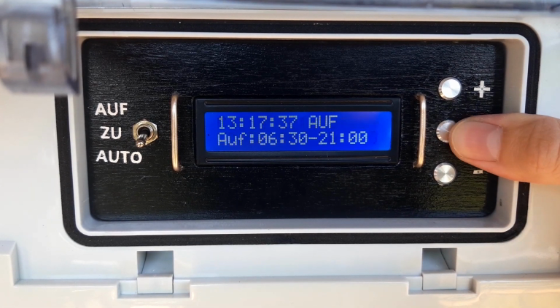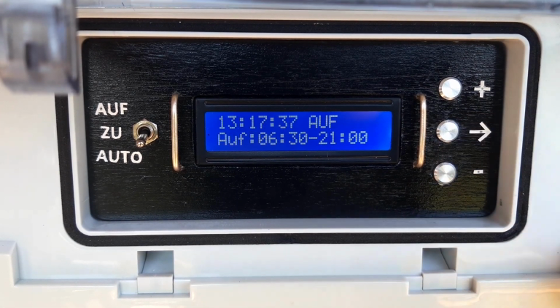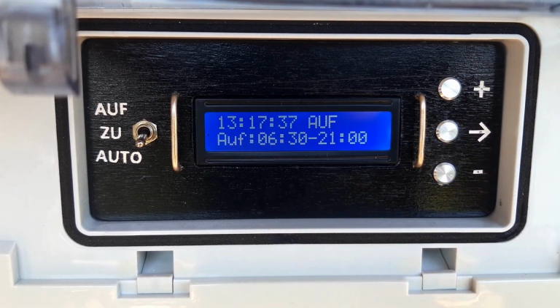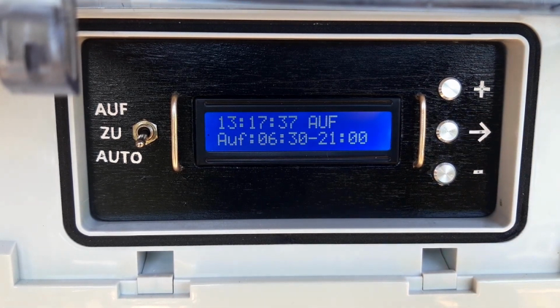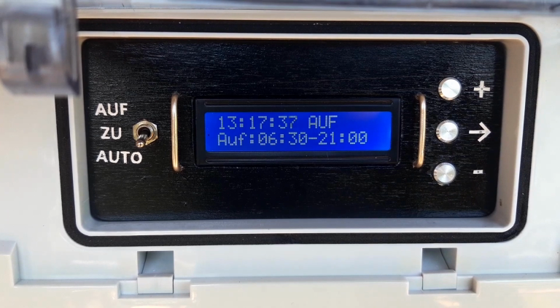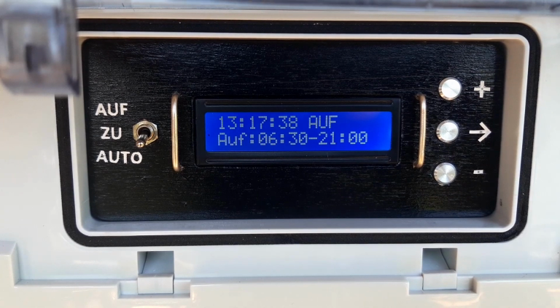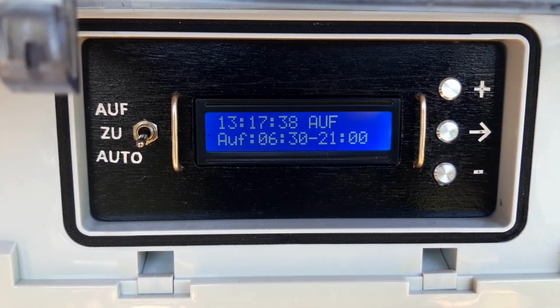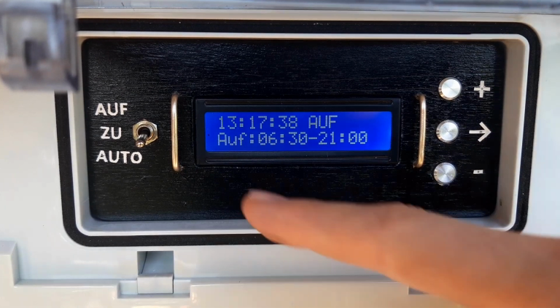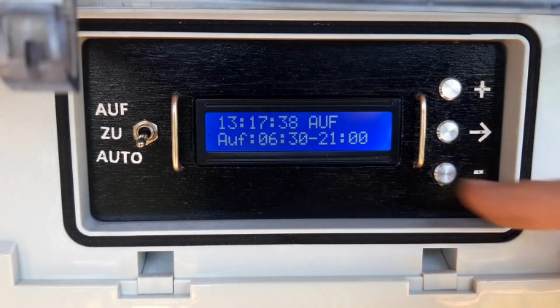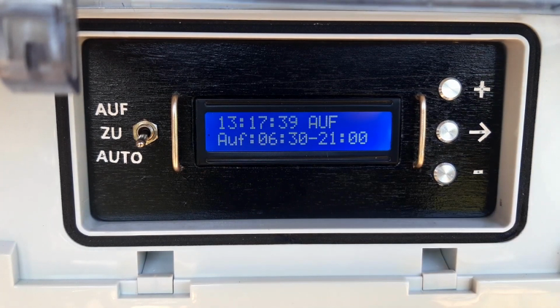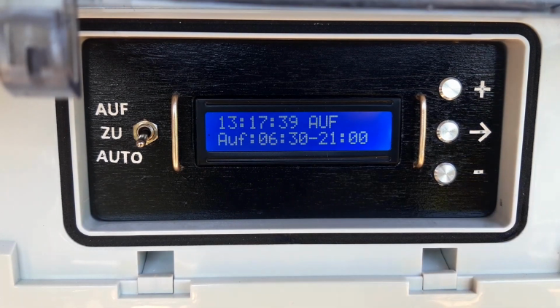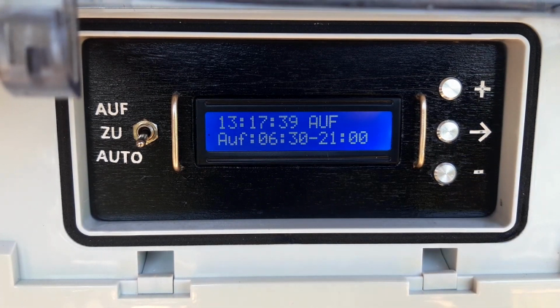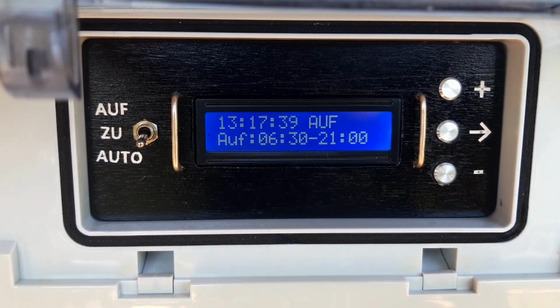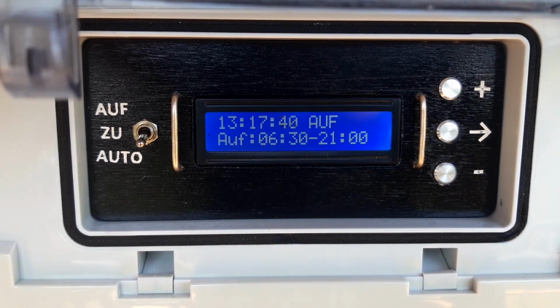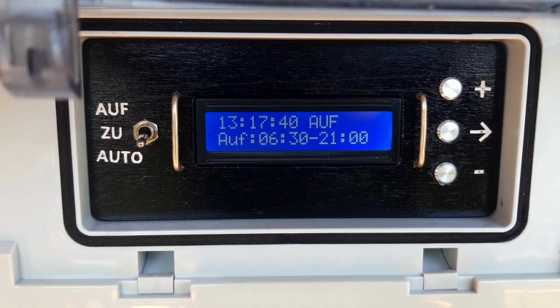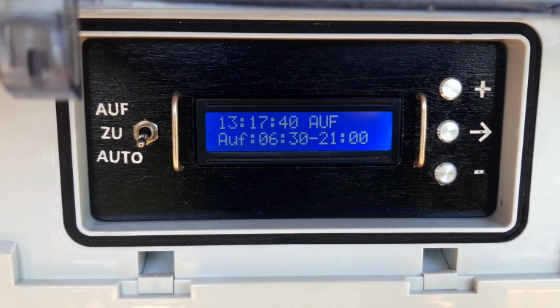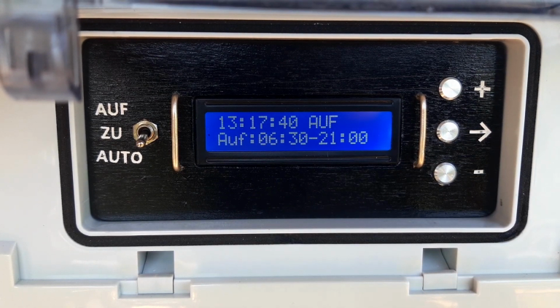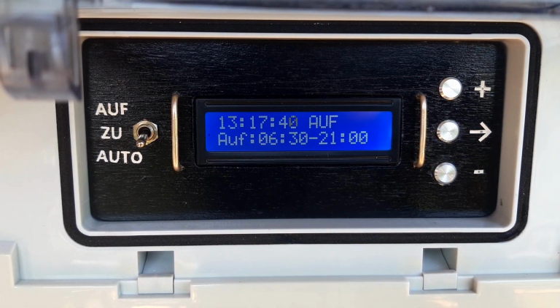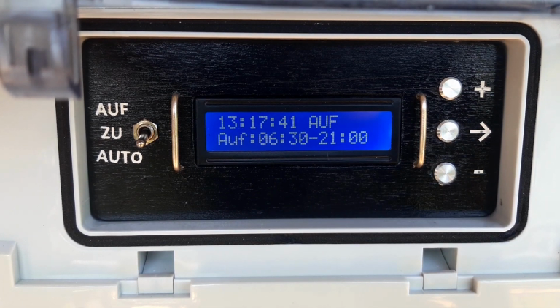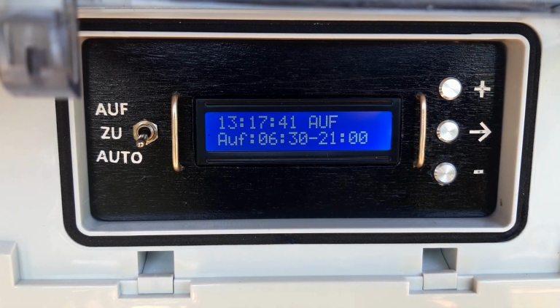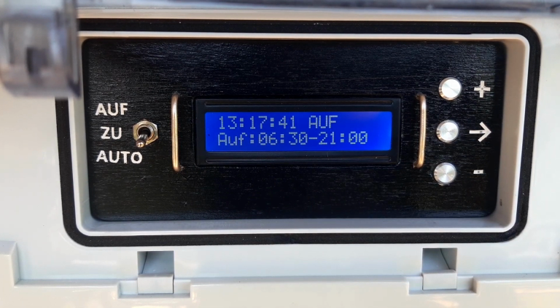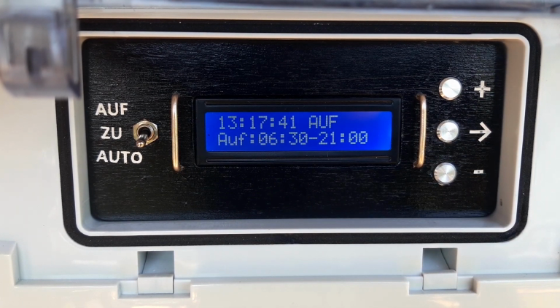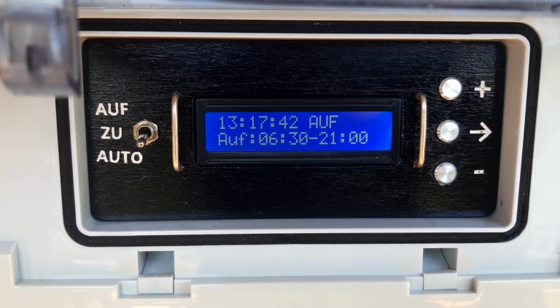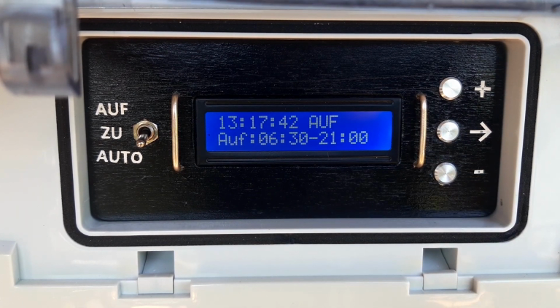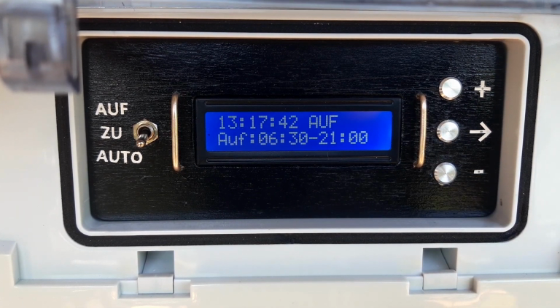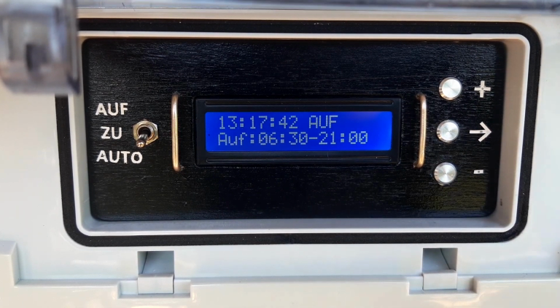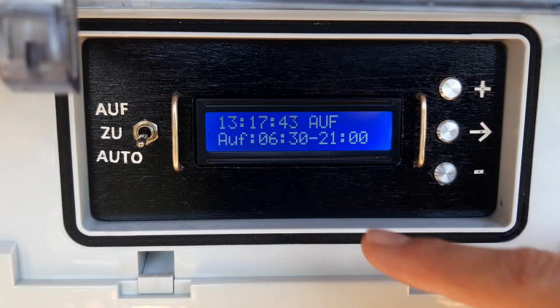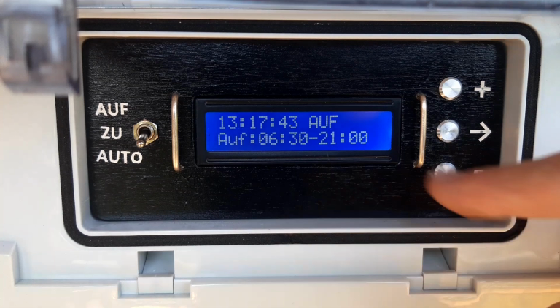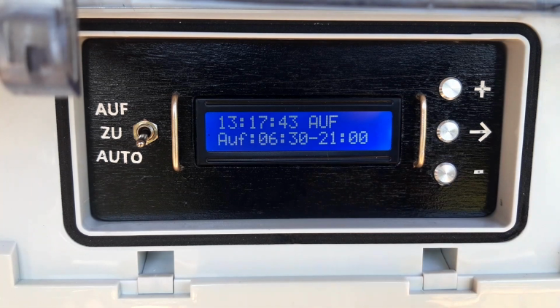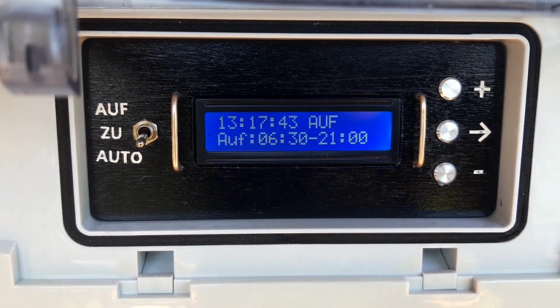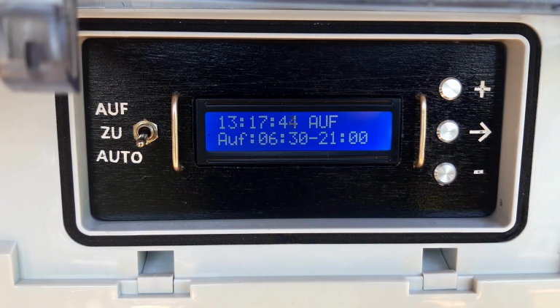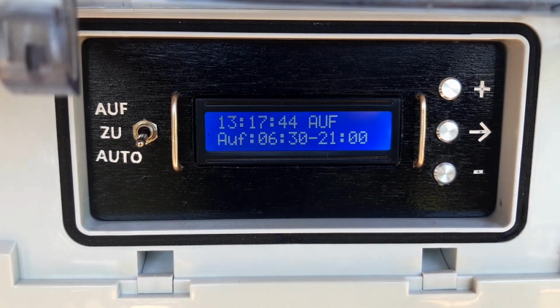If you press it another time, it will go back to the main screen and after a few seconds the display will turn off.